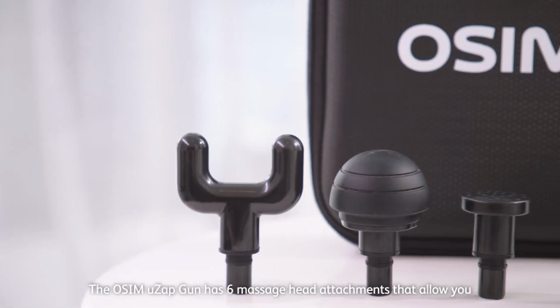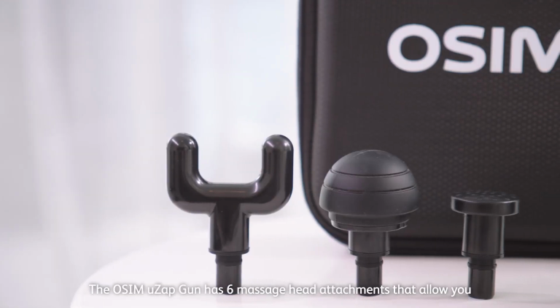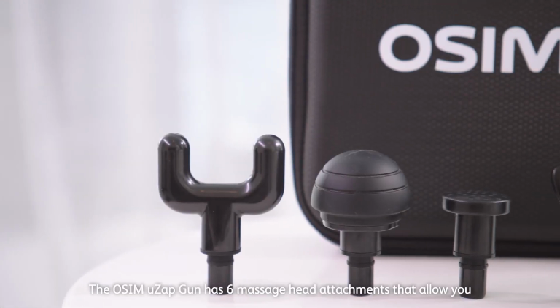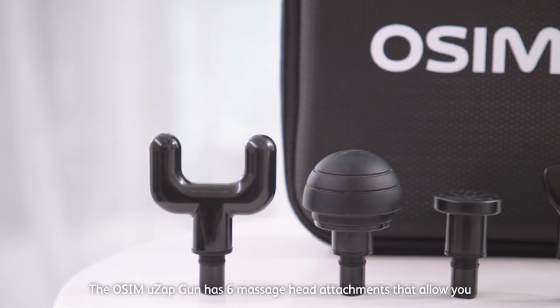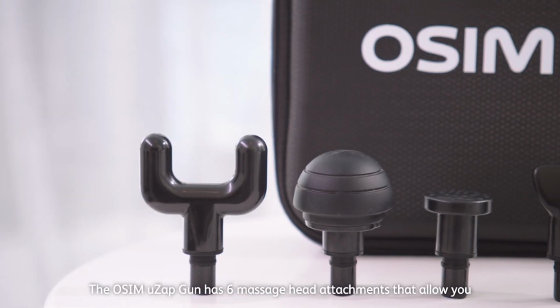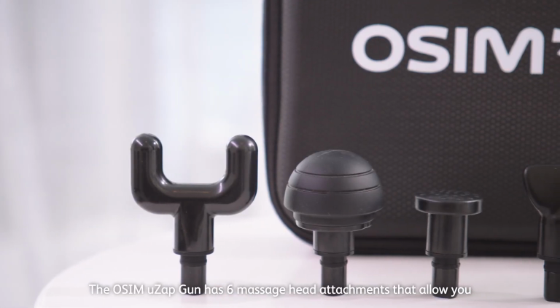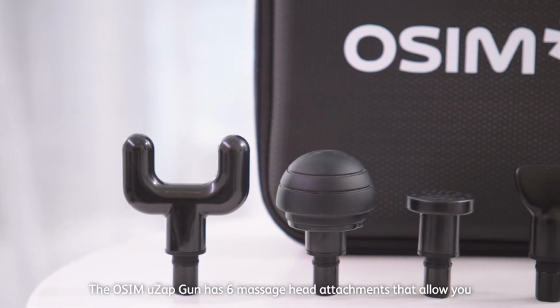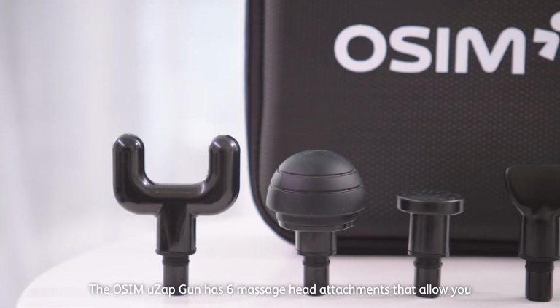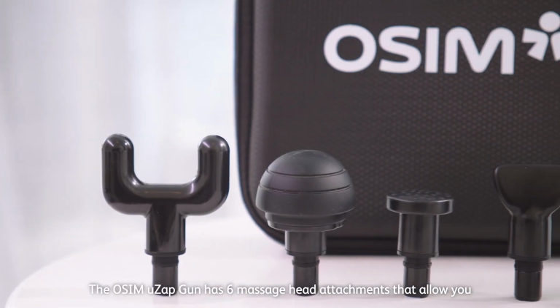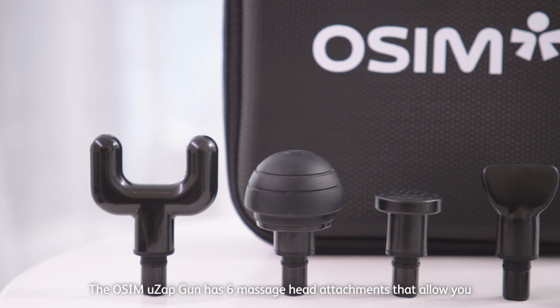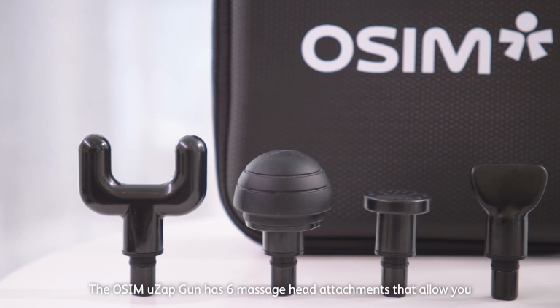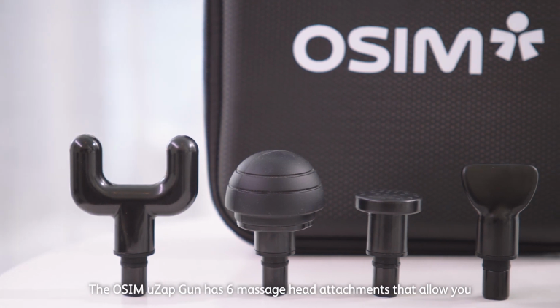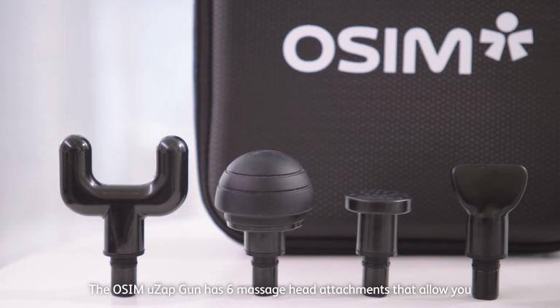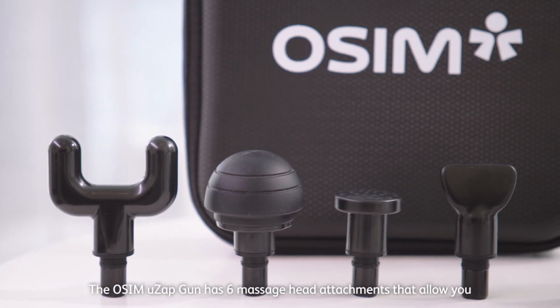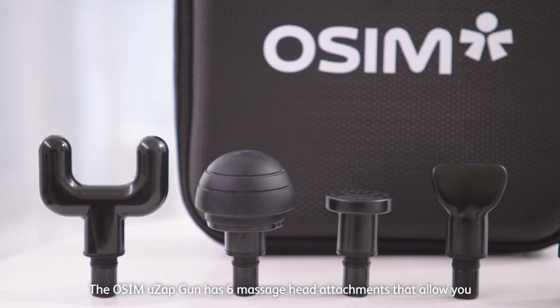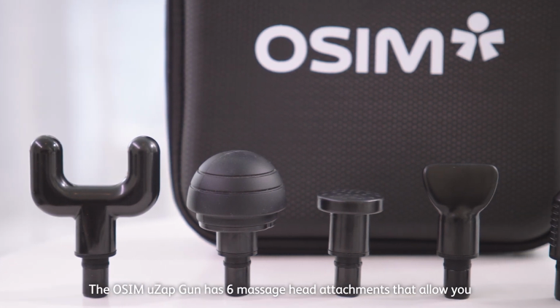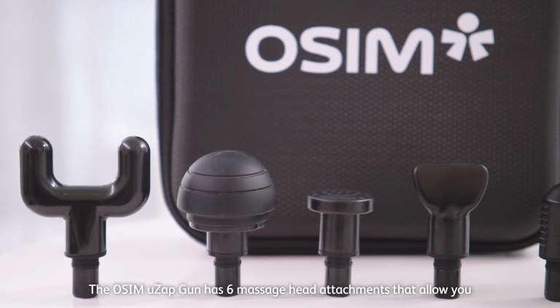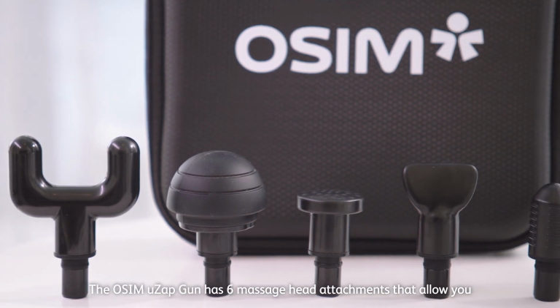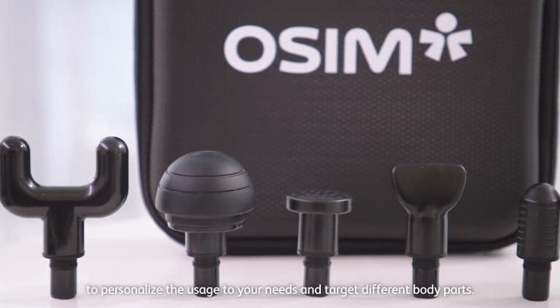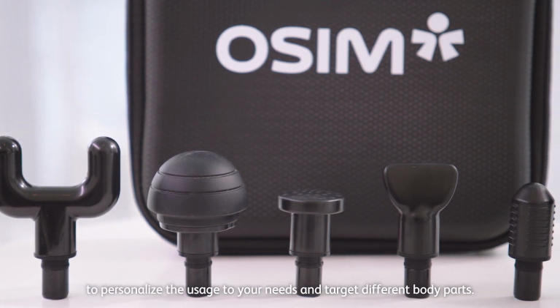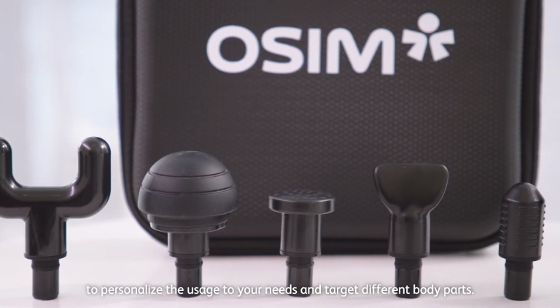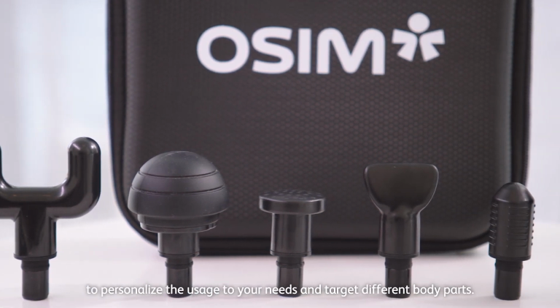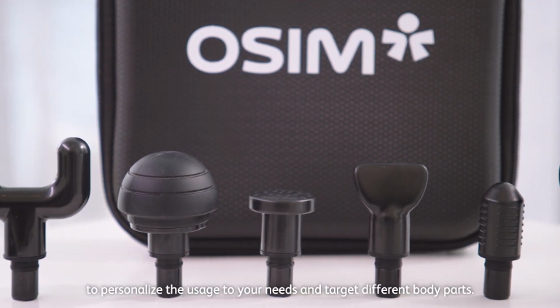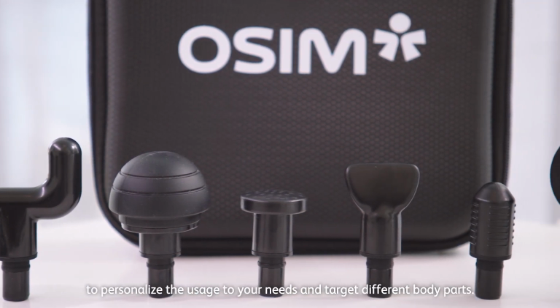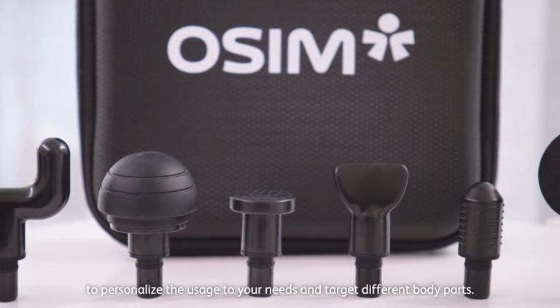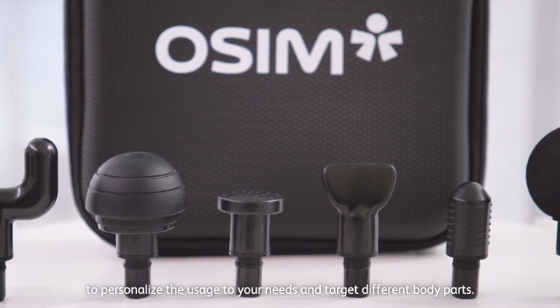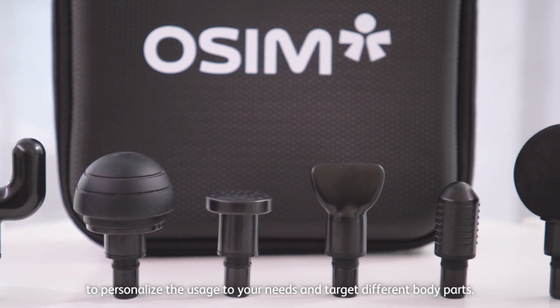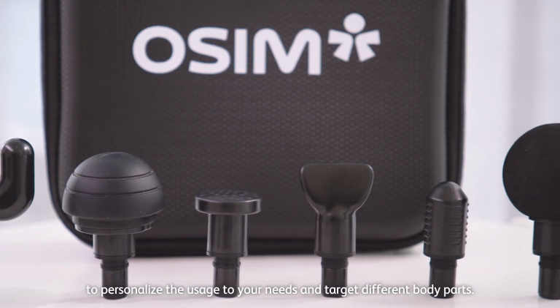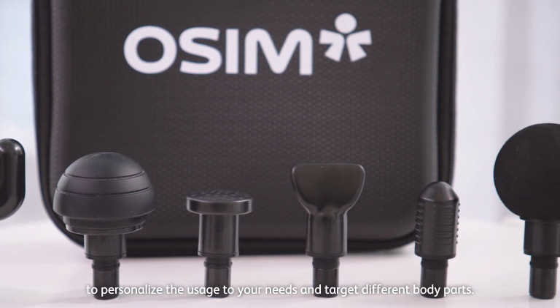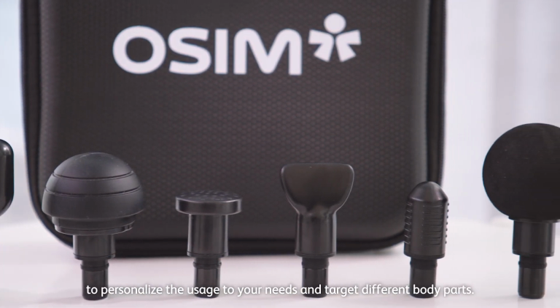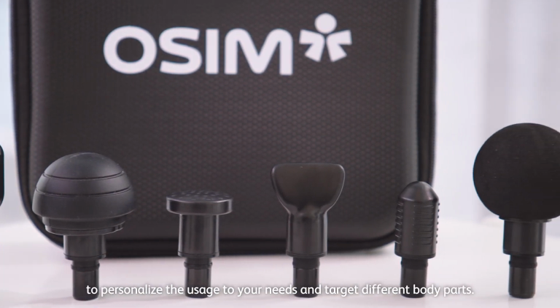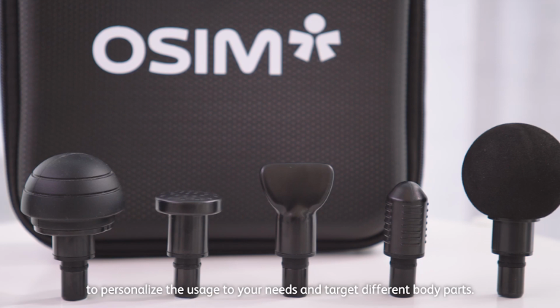The O-SIM UZ-GUN has six massage head attachments that allow you to personalise the usage to your needs and target different body parts.